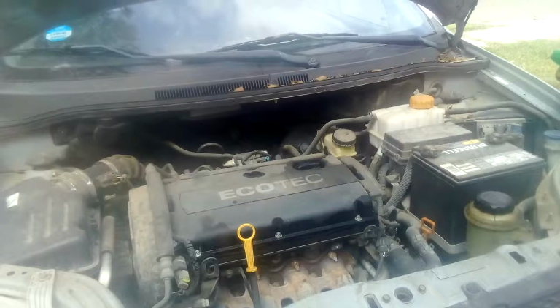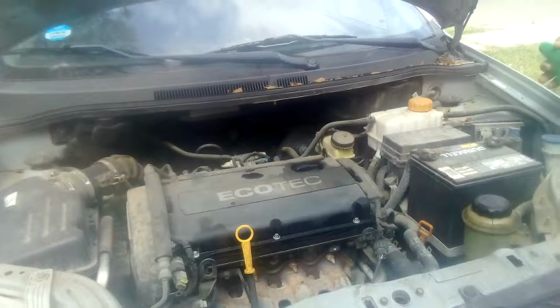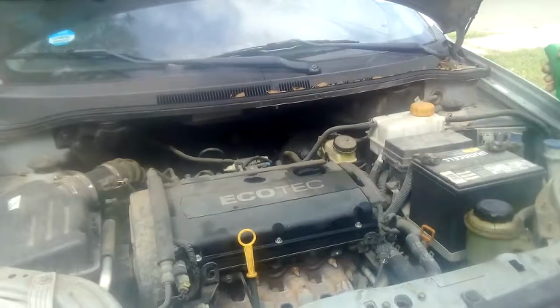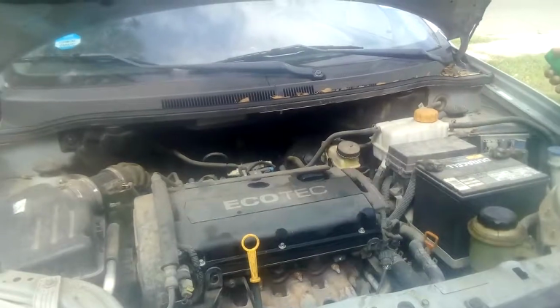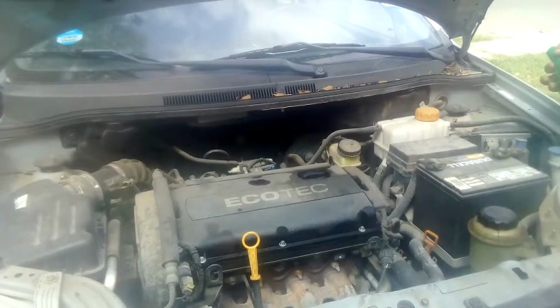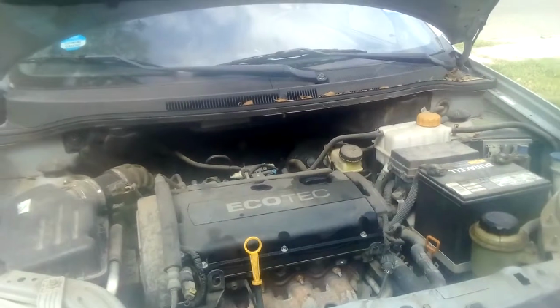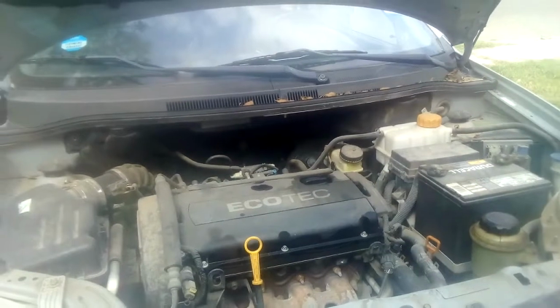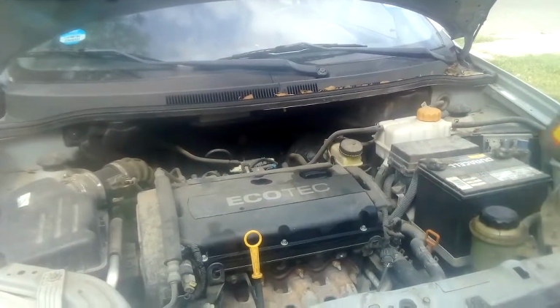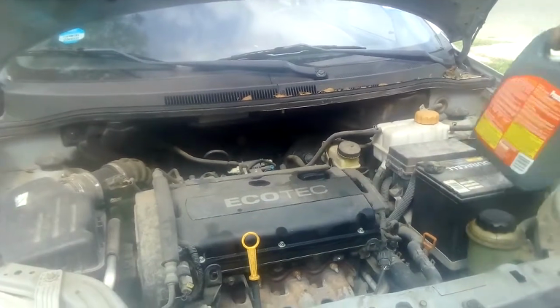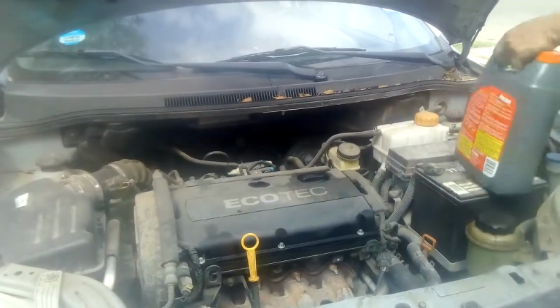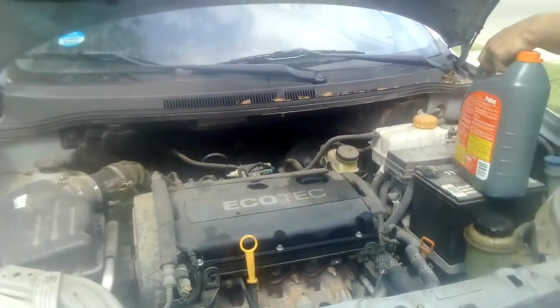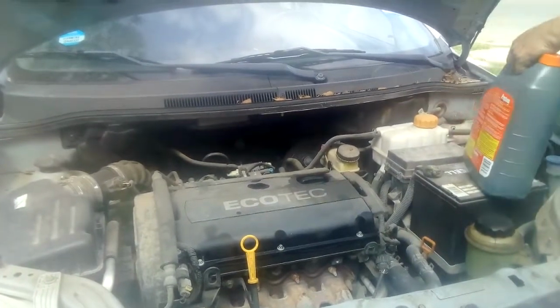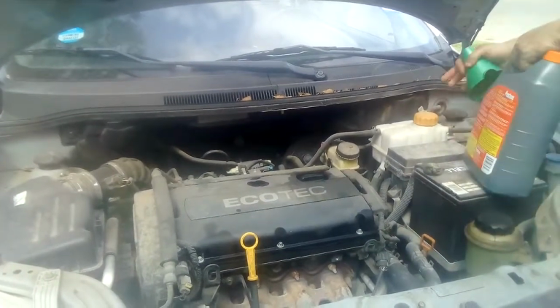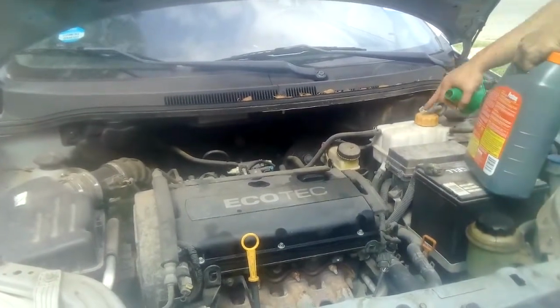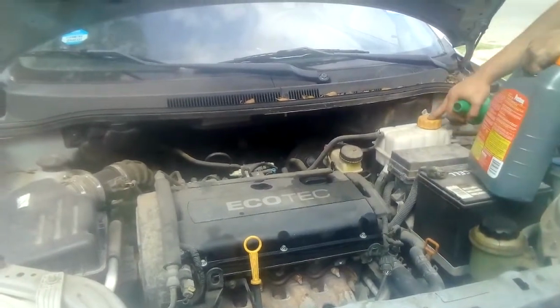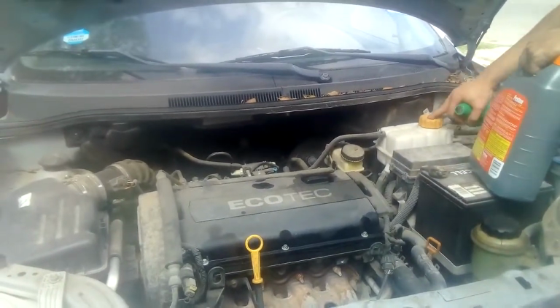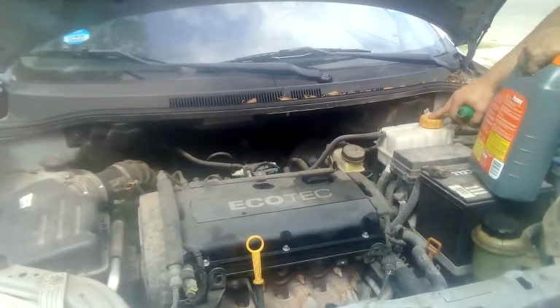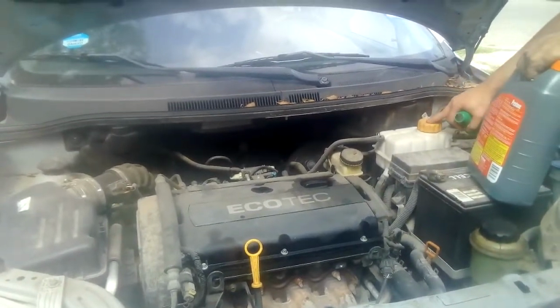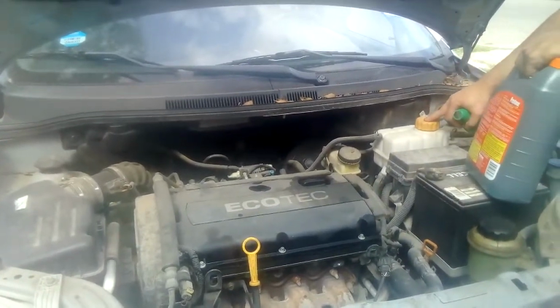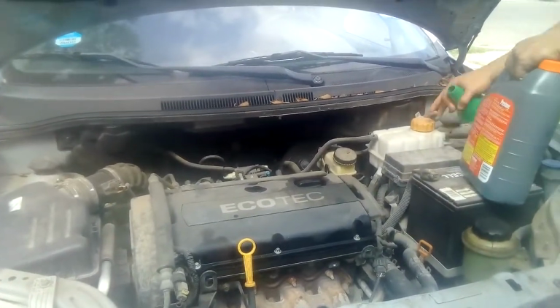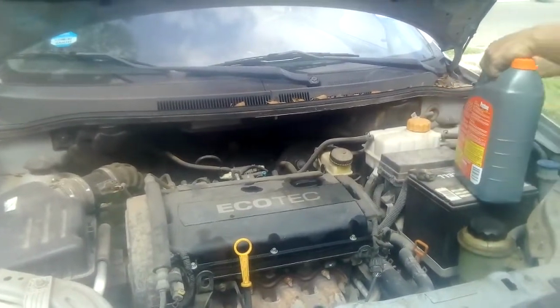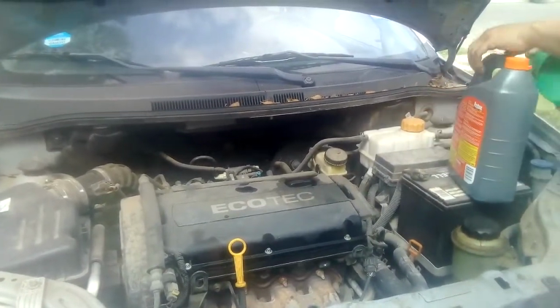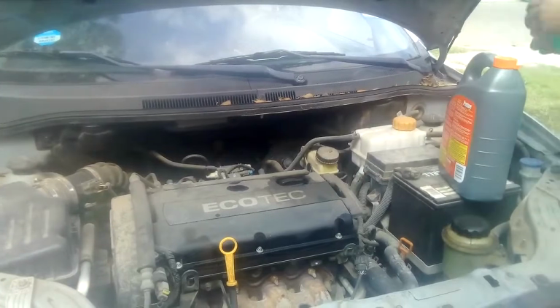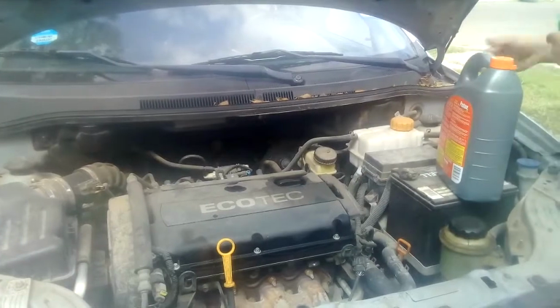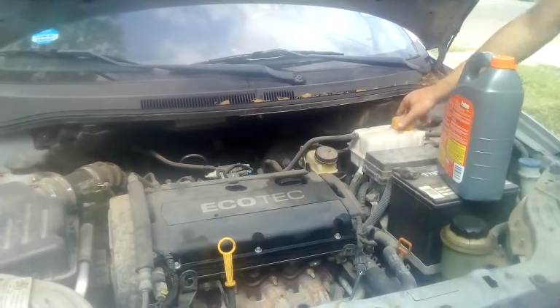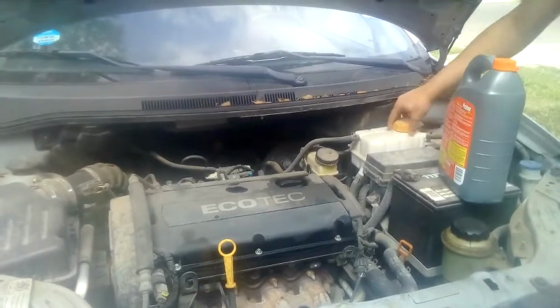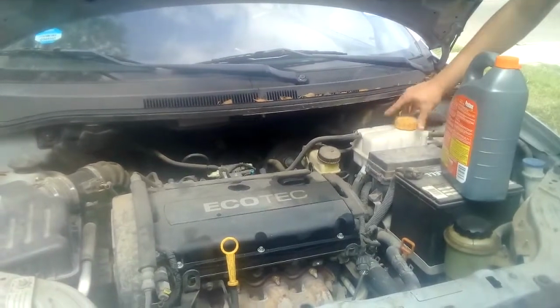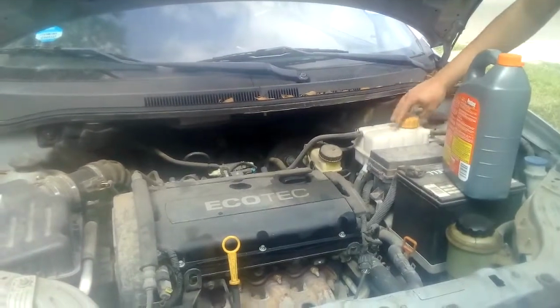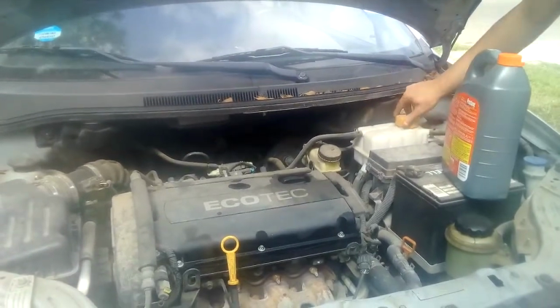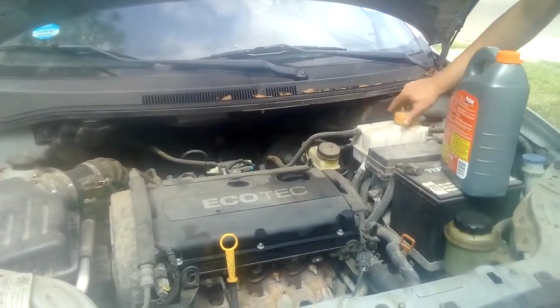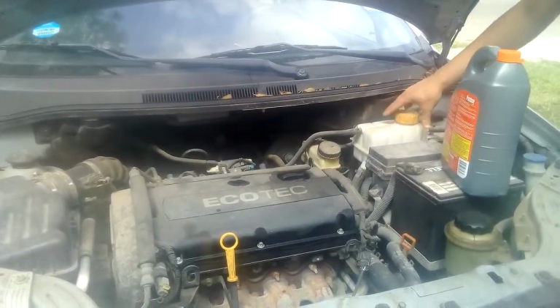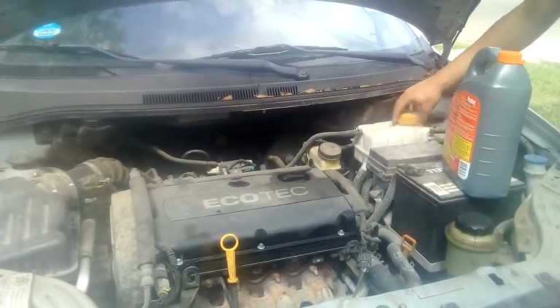Cut to the chase here. This is where you put the coolant. This is a little video on how to do it.